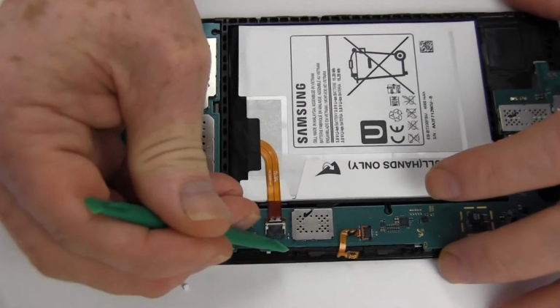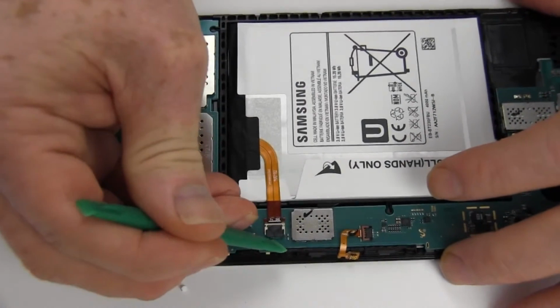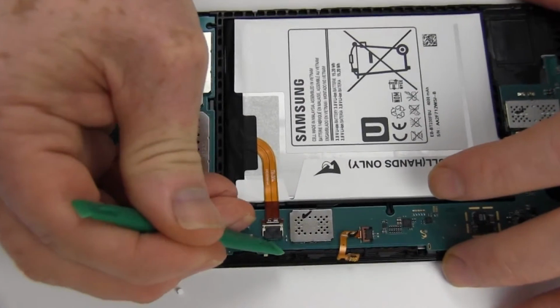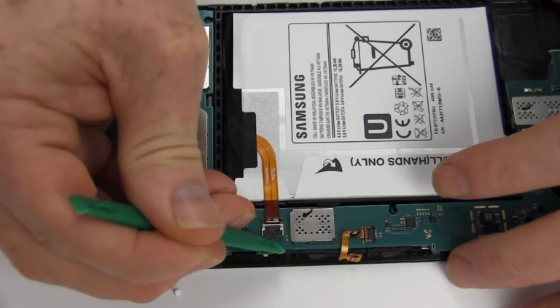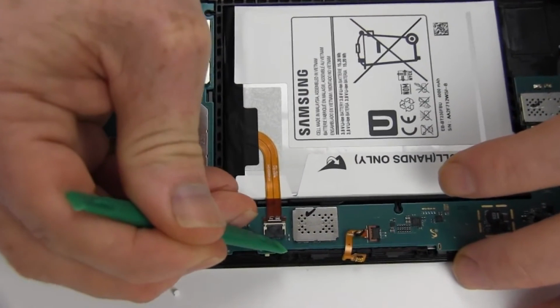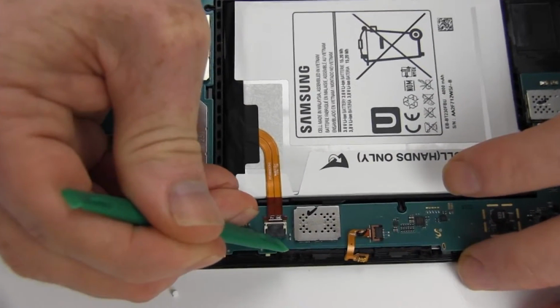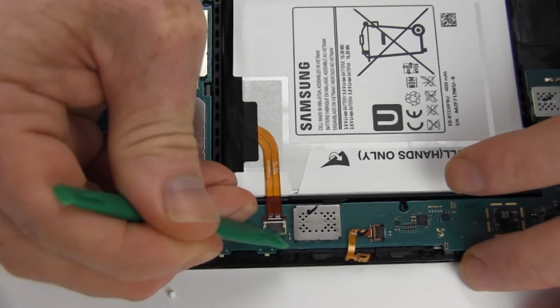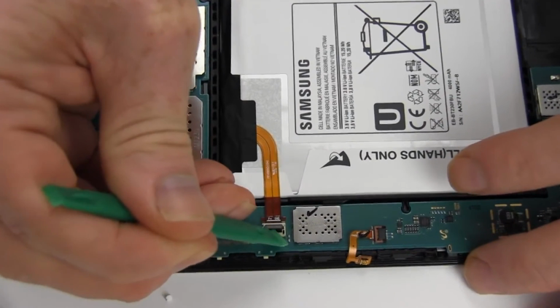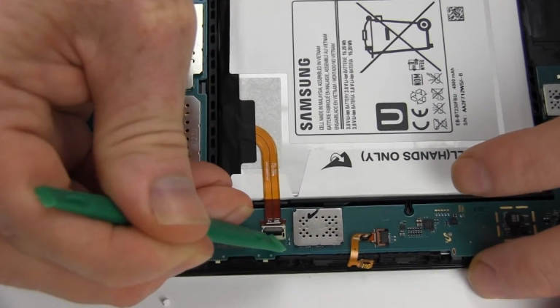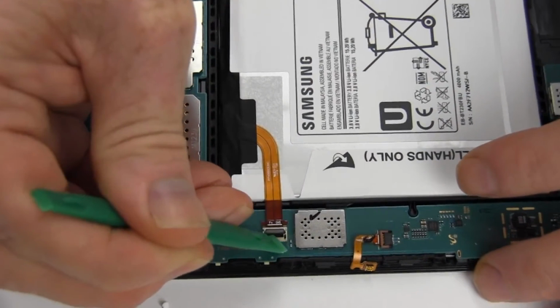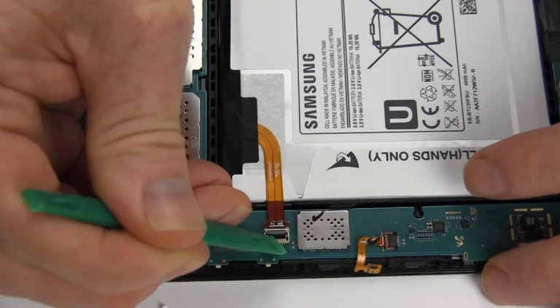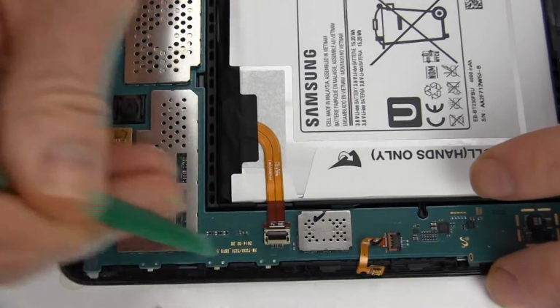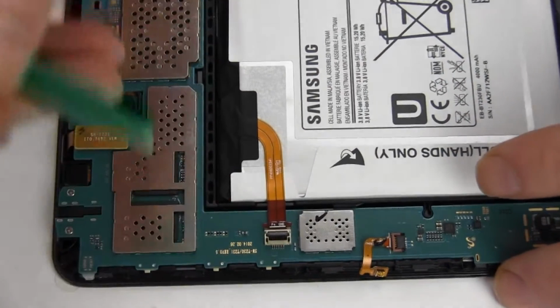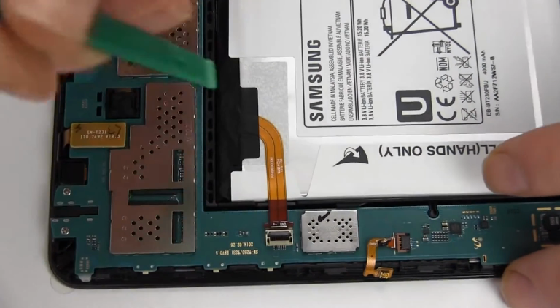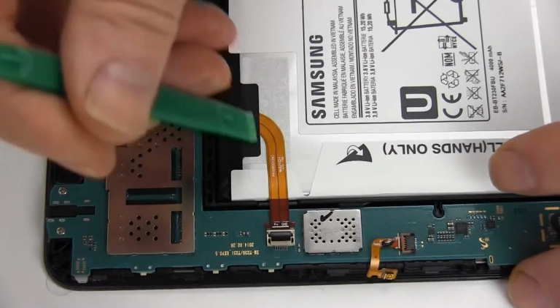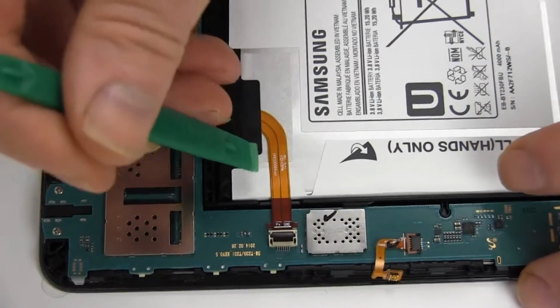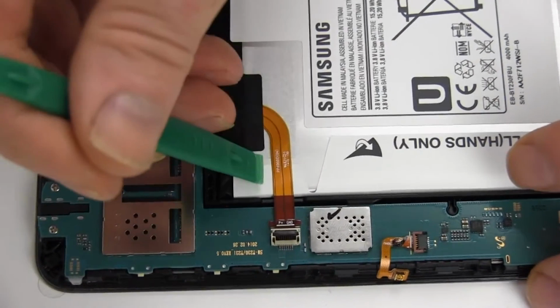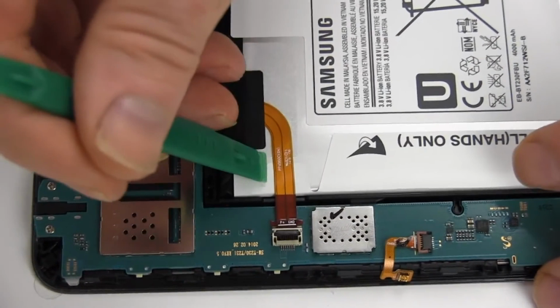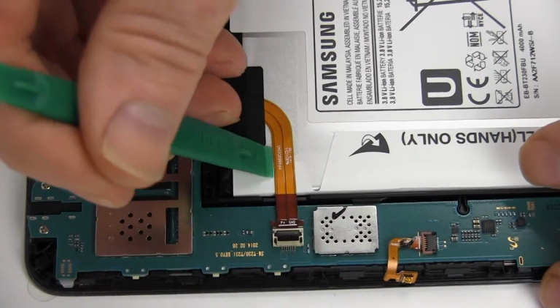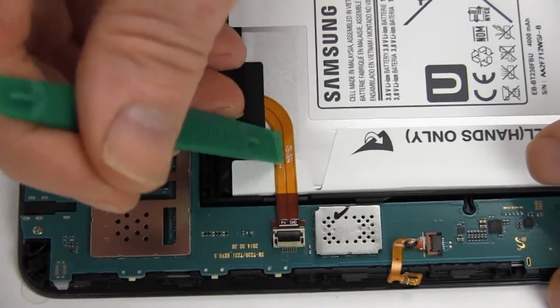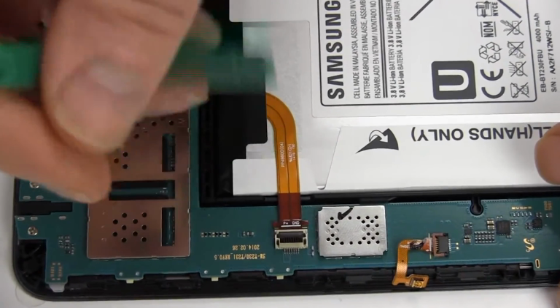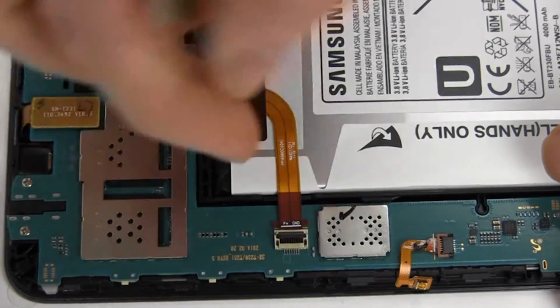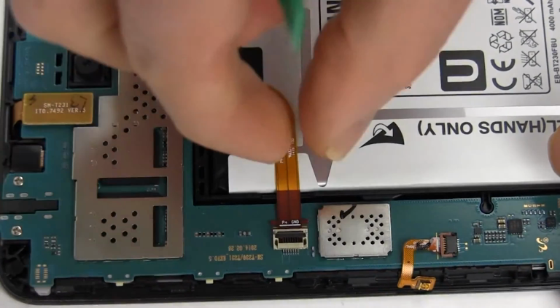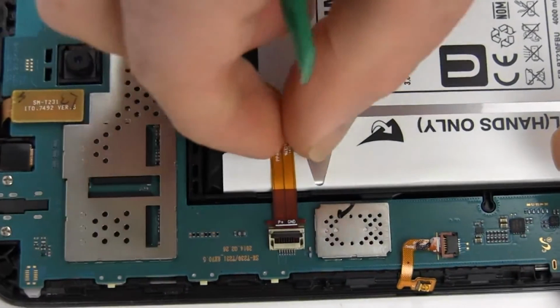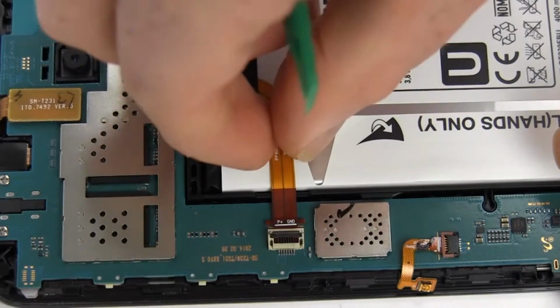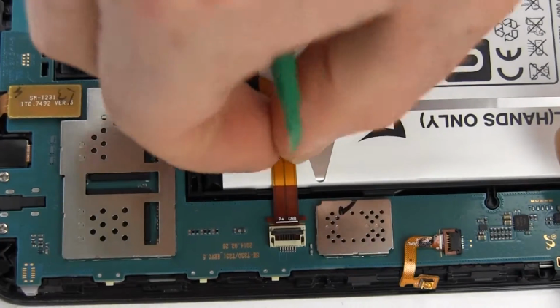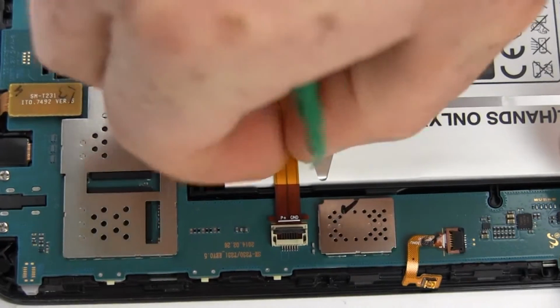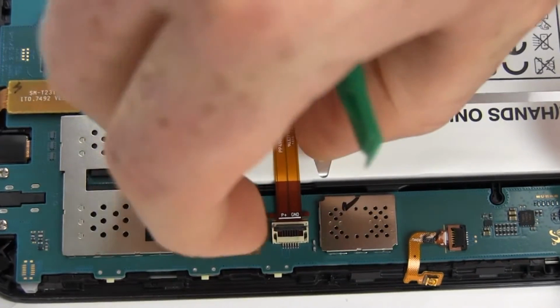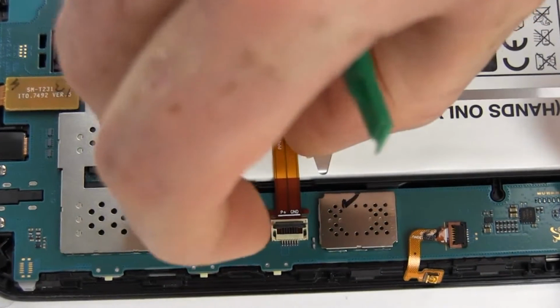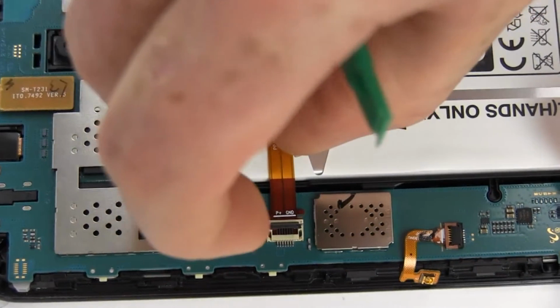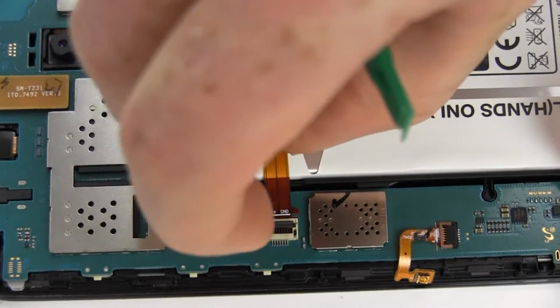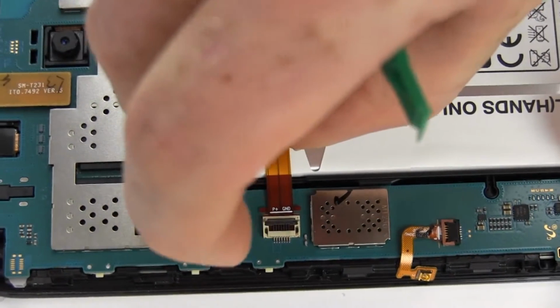Gently lift the connector latch to release the battery cable from the connector, then...